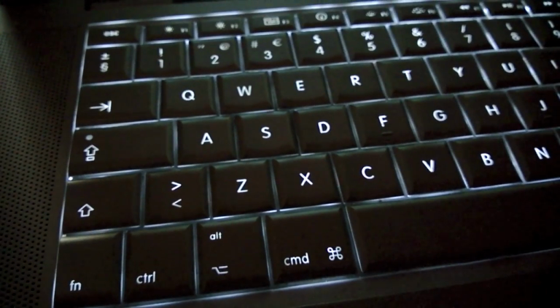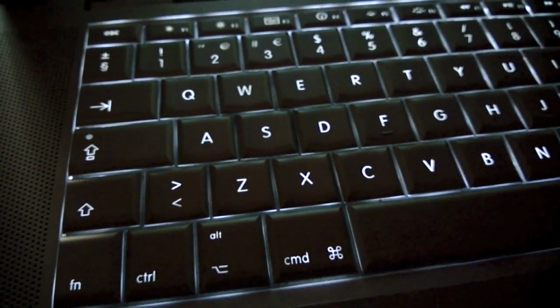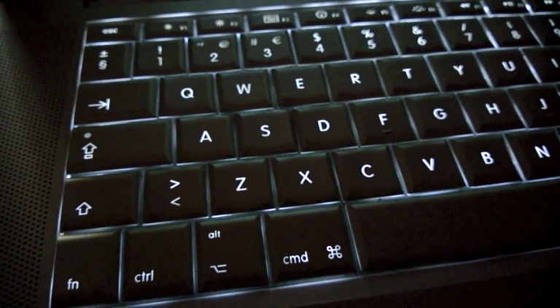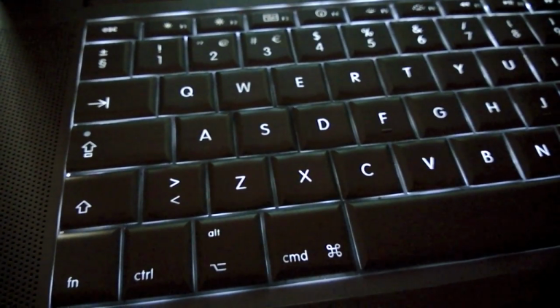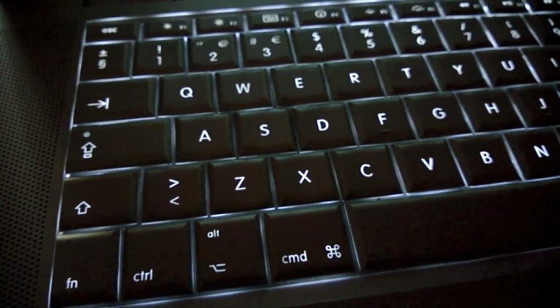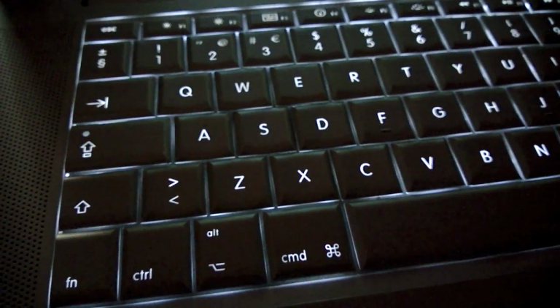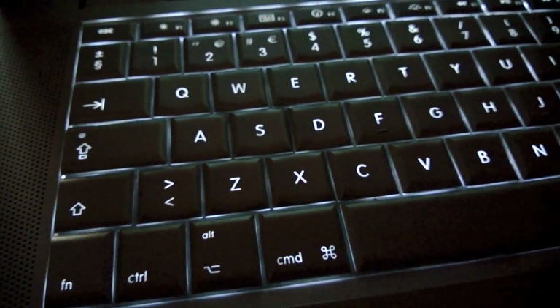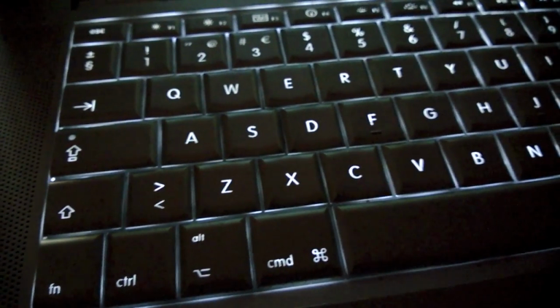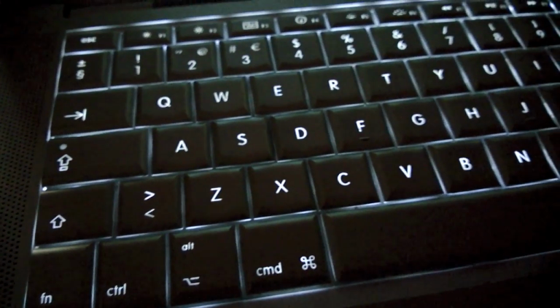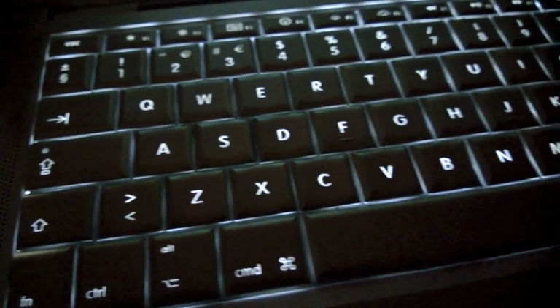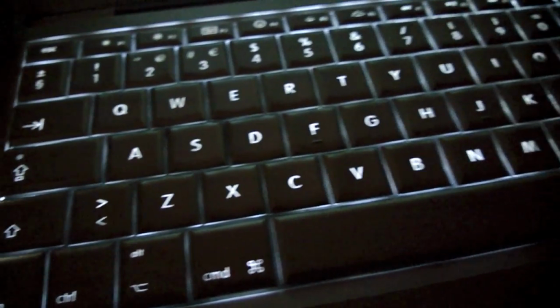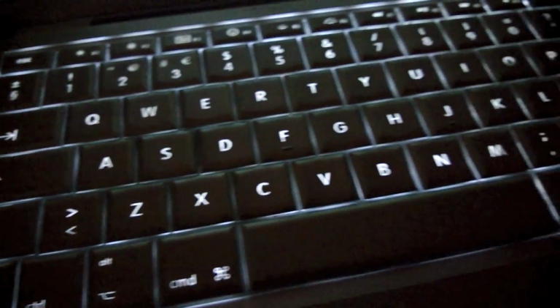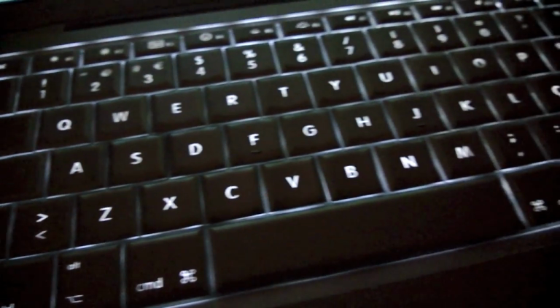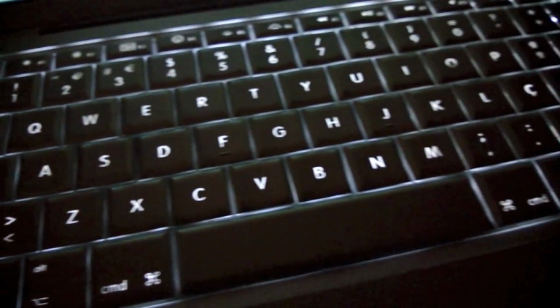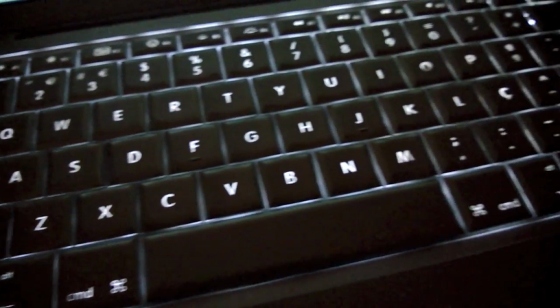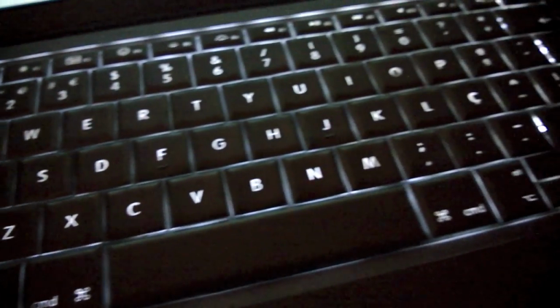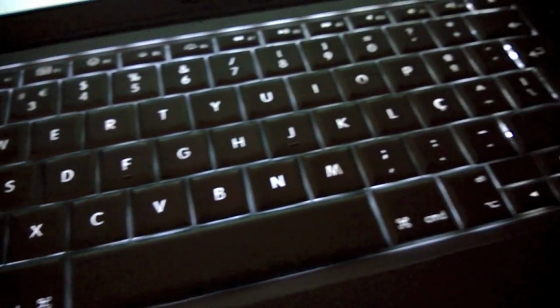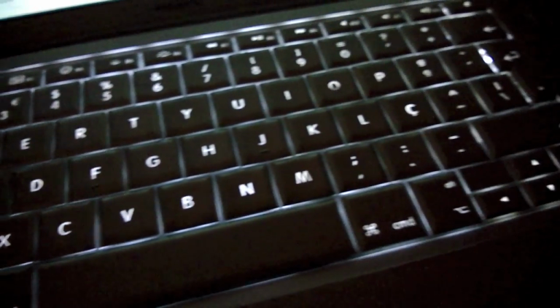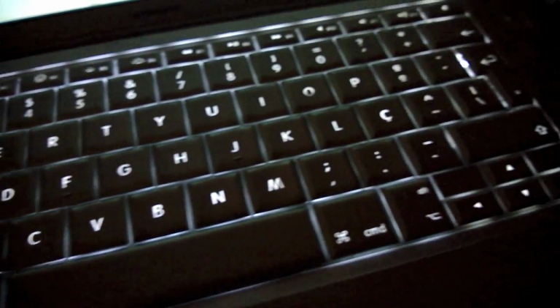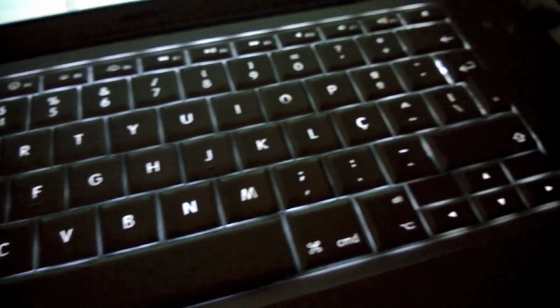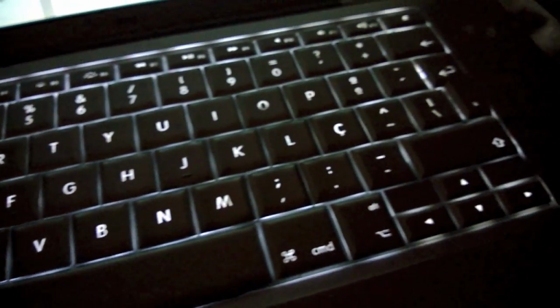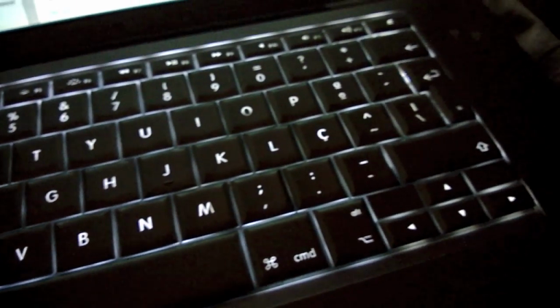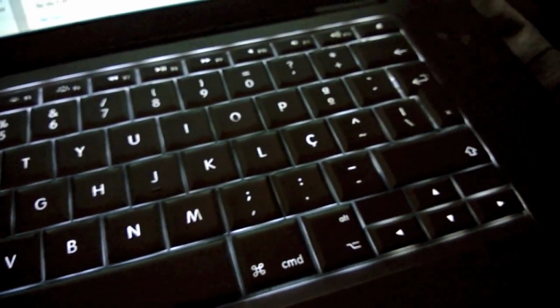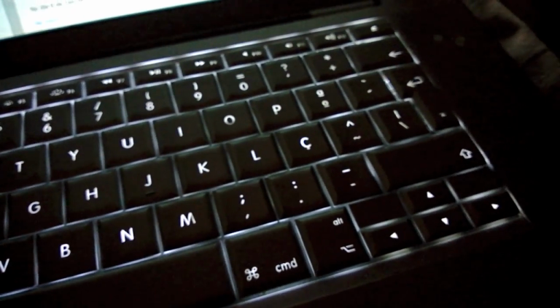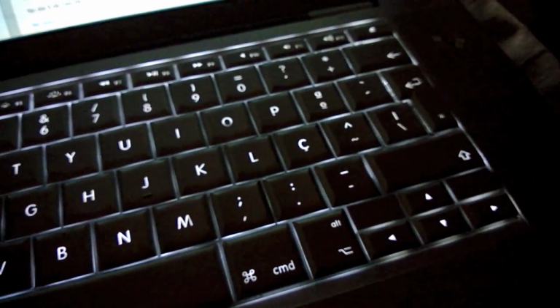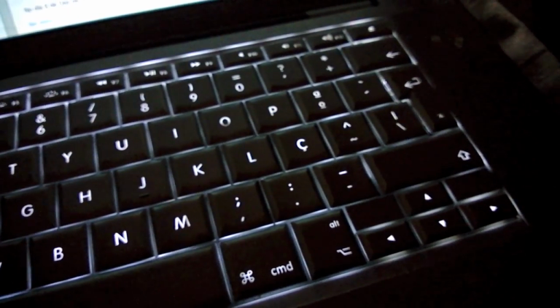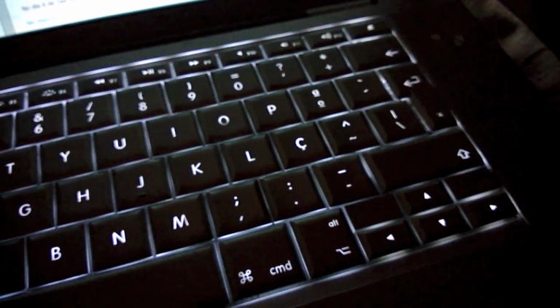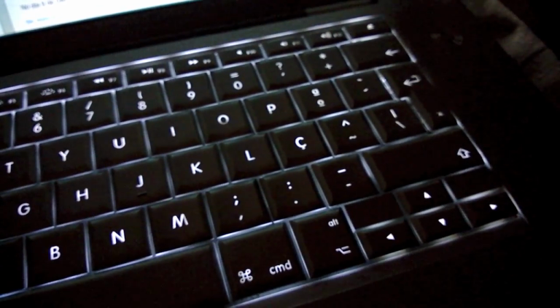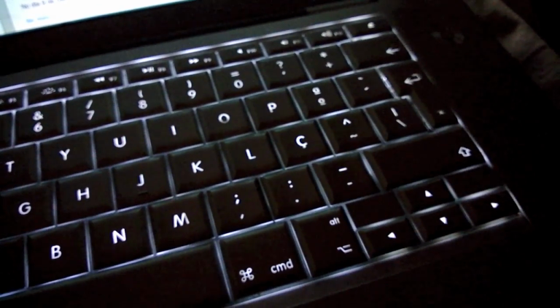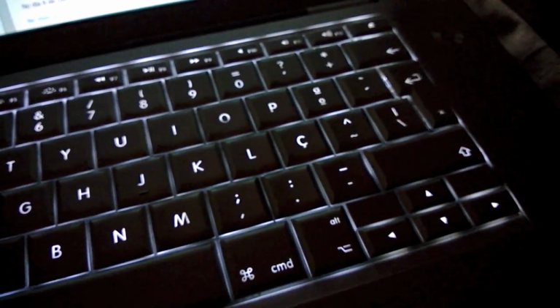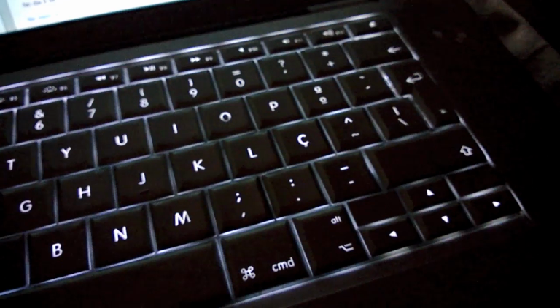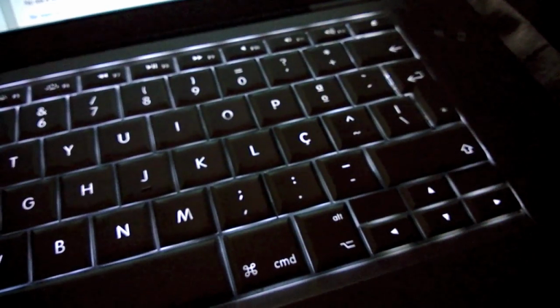Now that I have reconnected that ribbon, everything is correct and I have my backlight again in my keyboard.